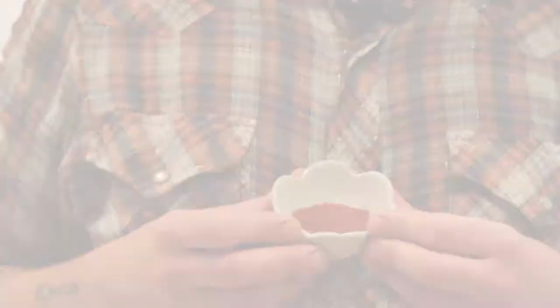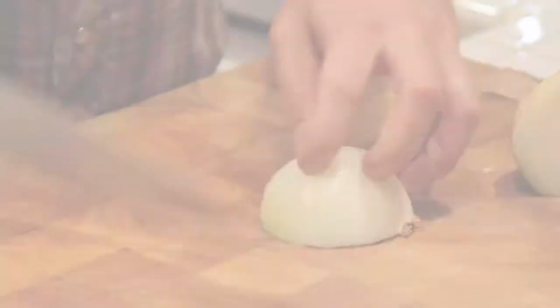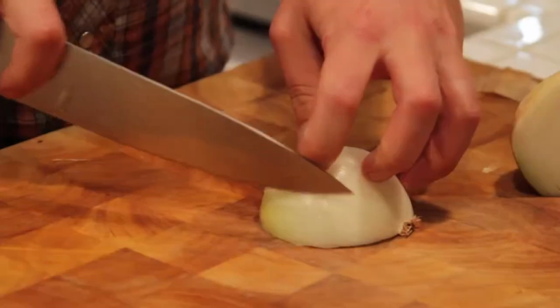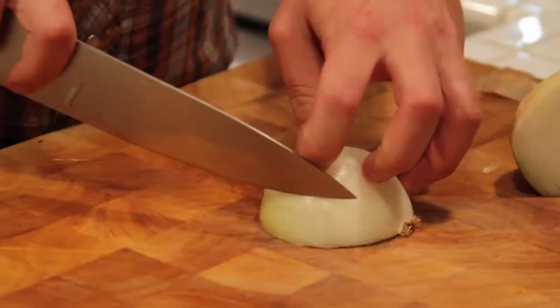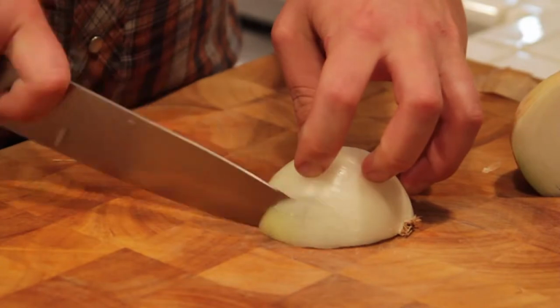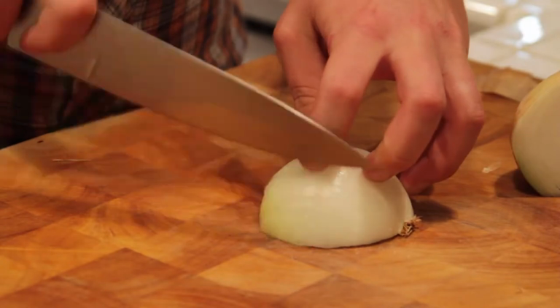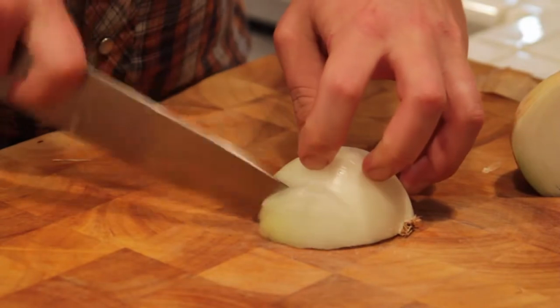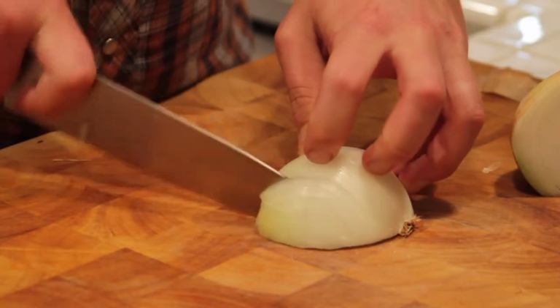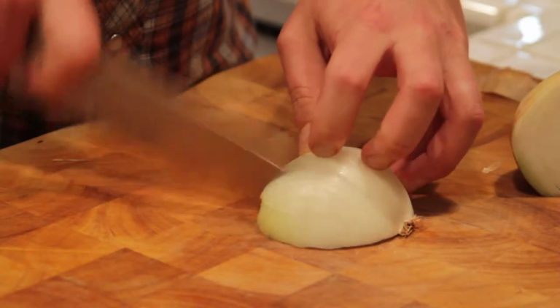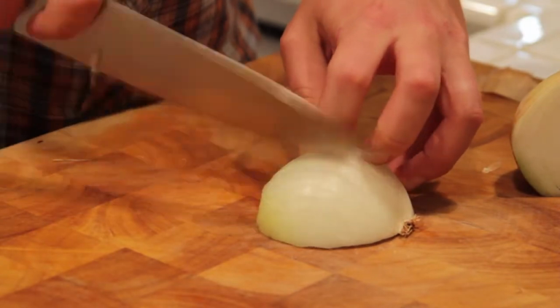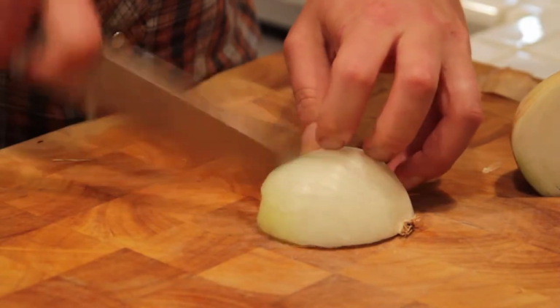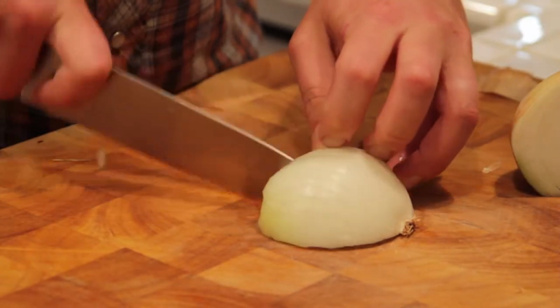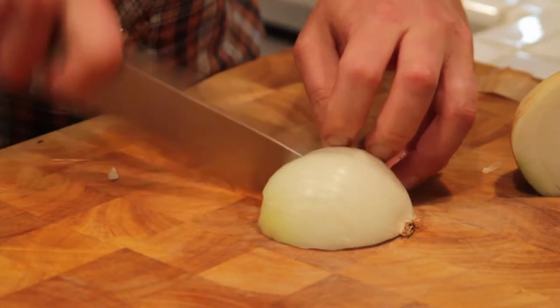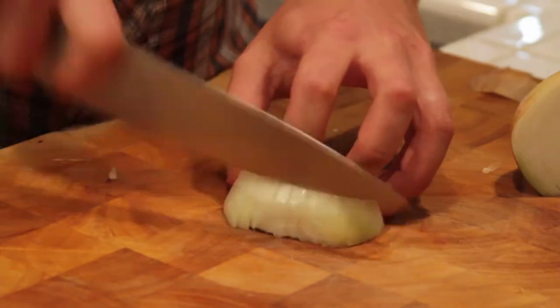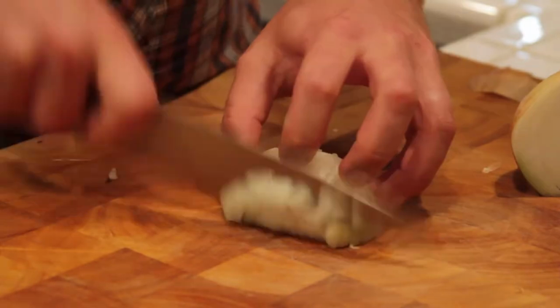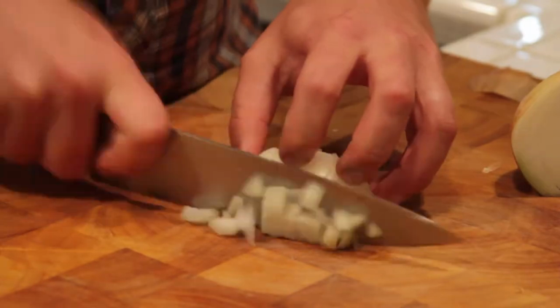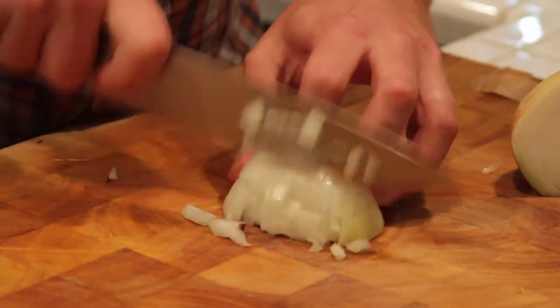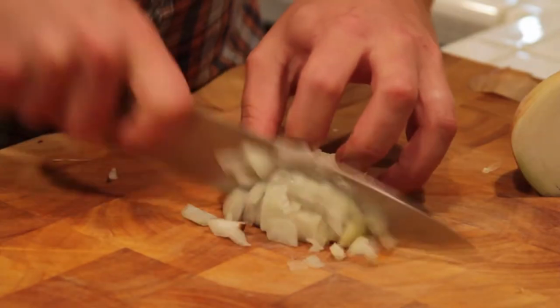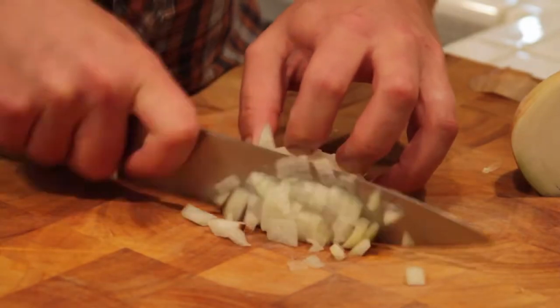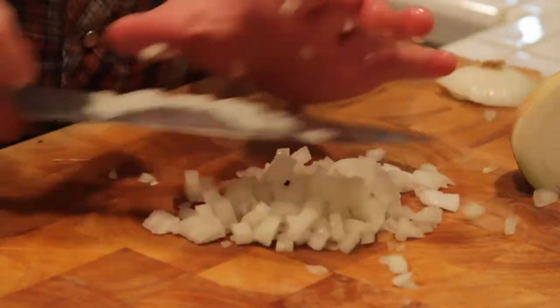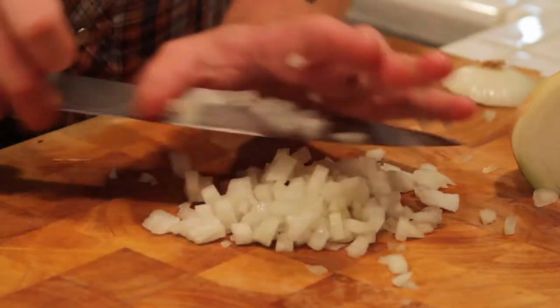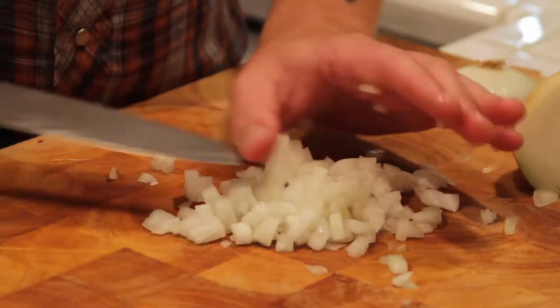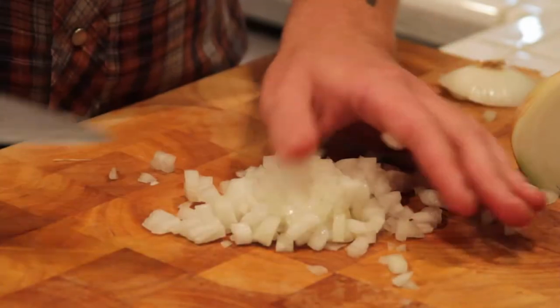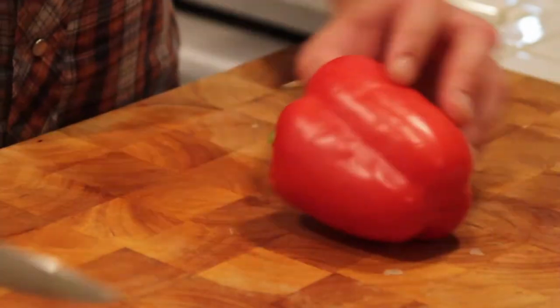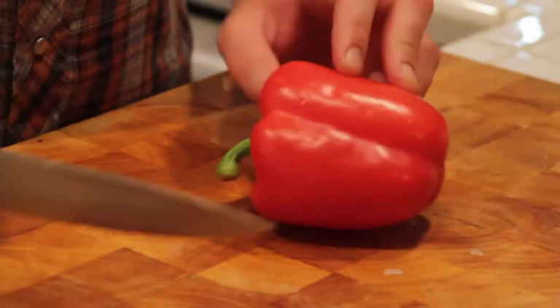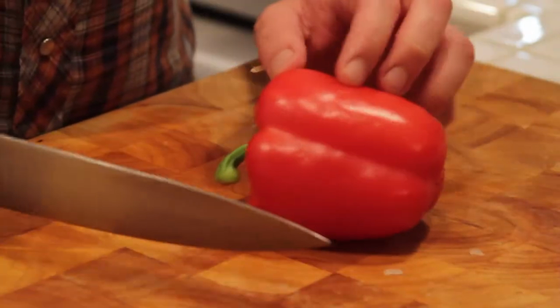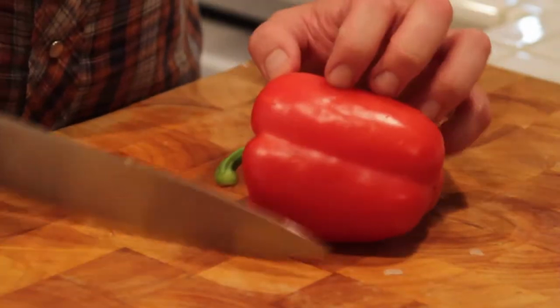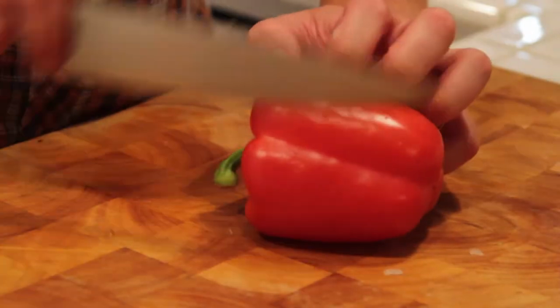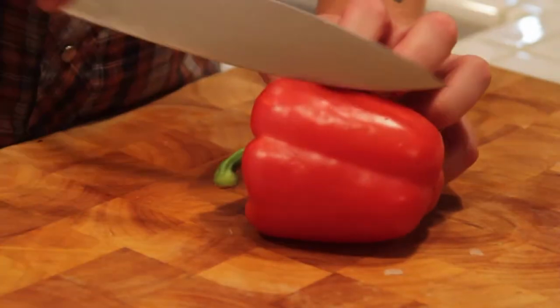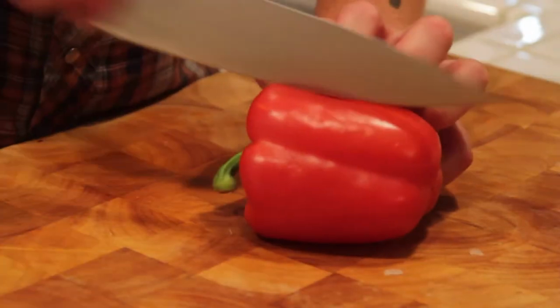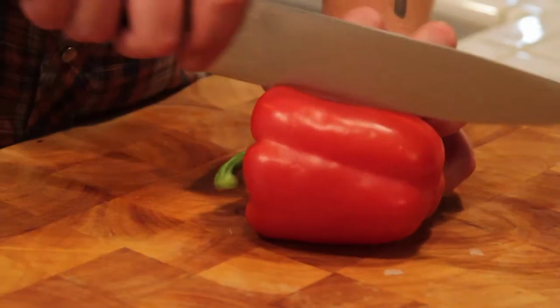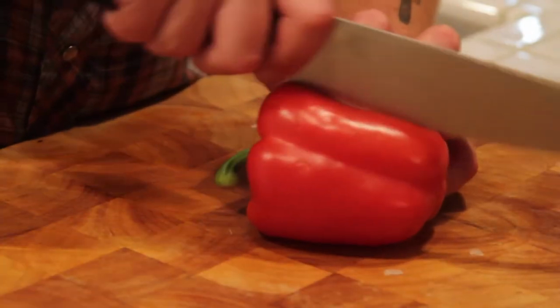I'm just gonna dice up this onion. We're gonna julienne this red pepper.